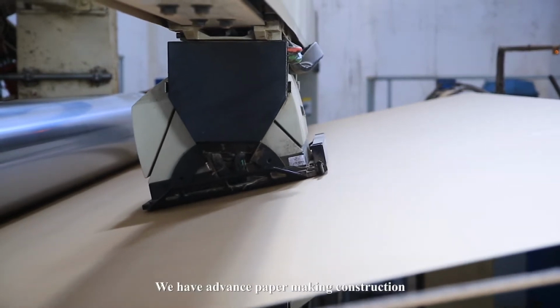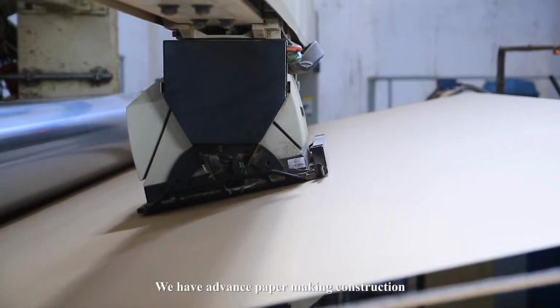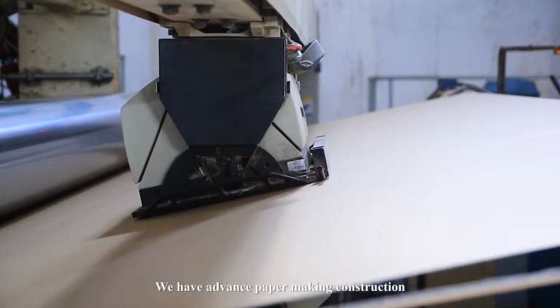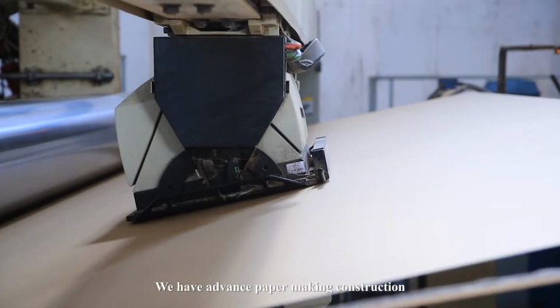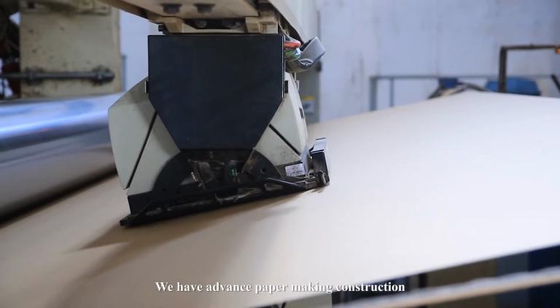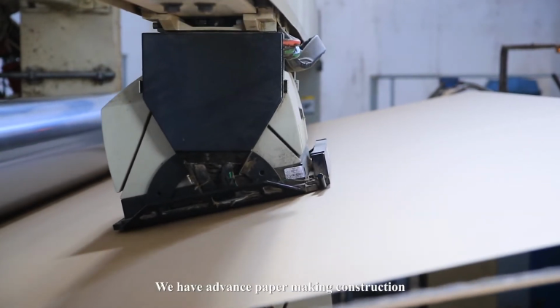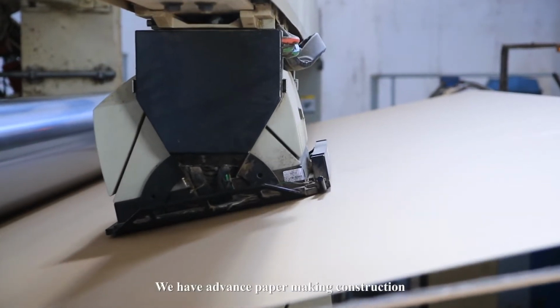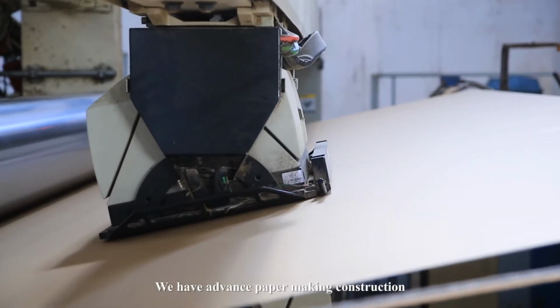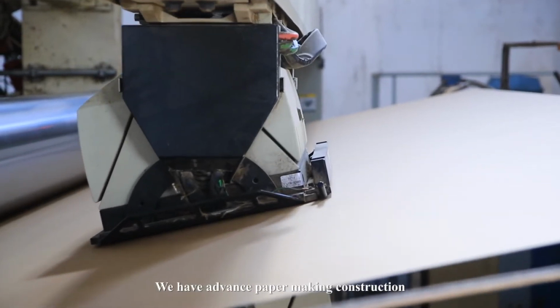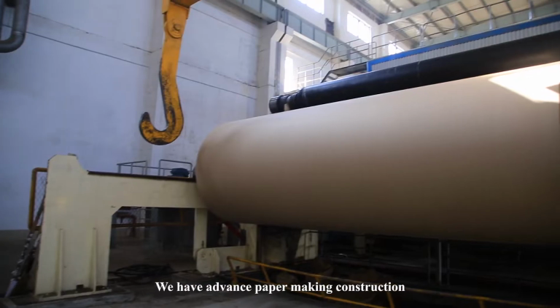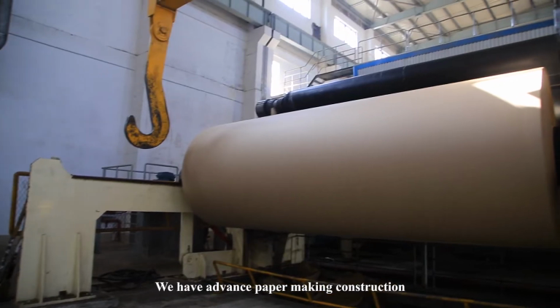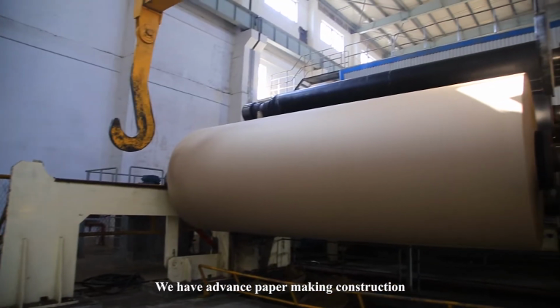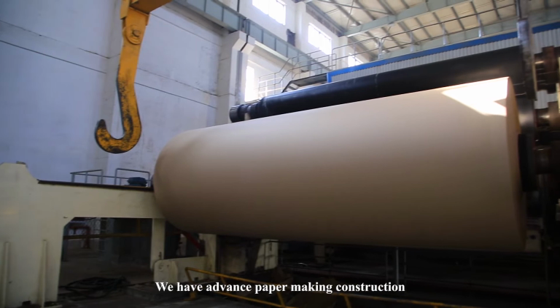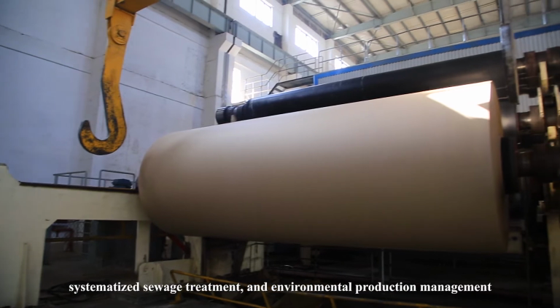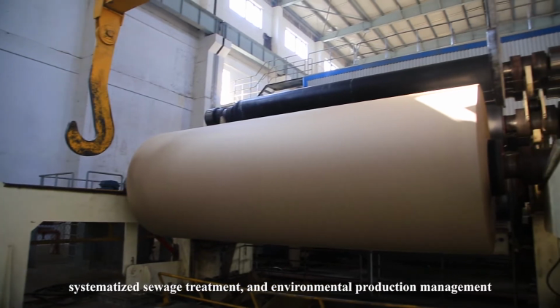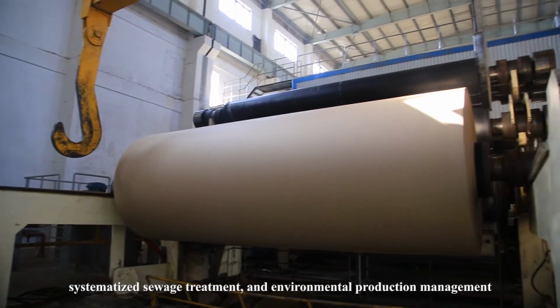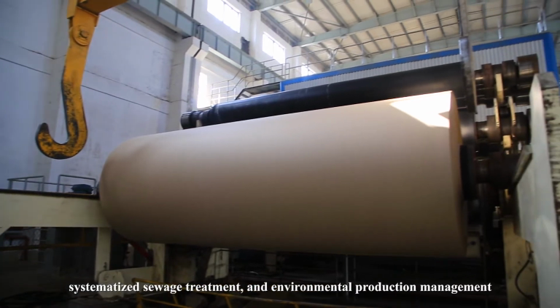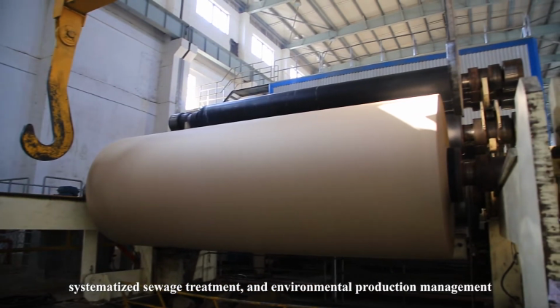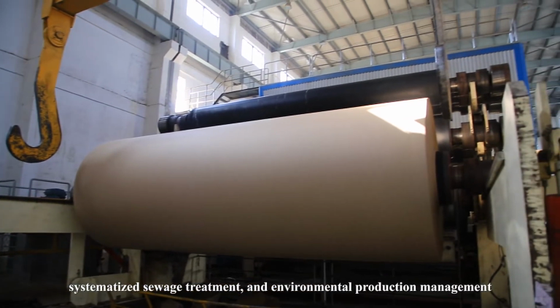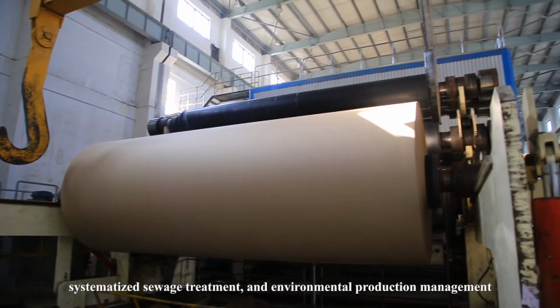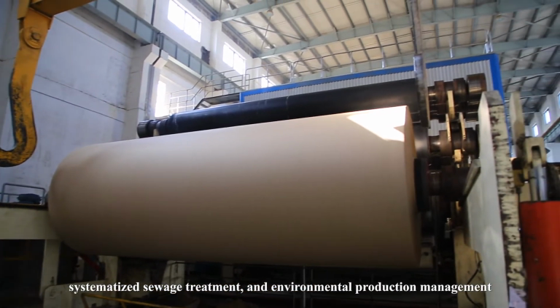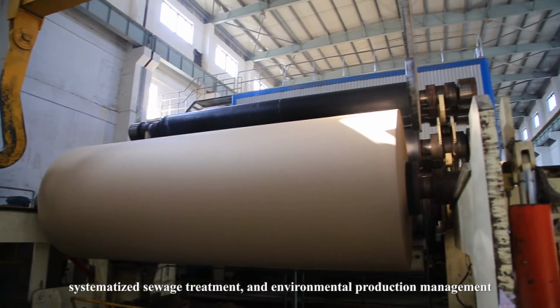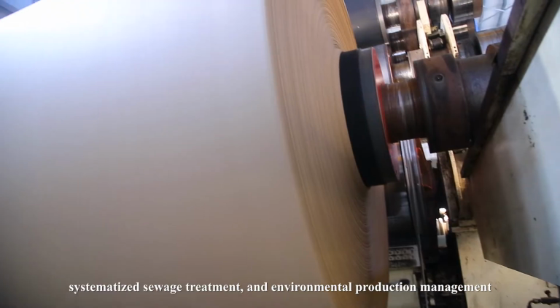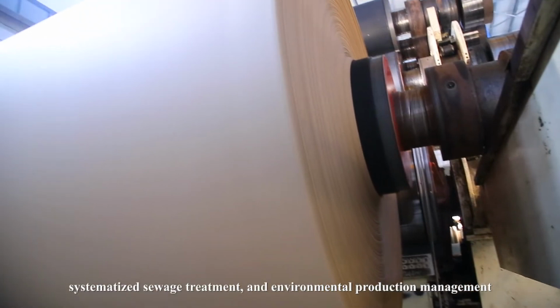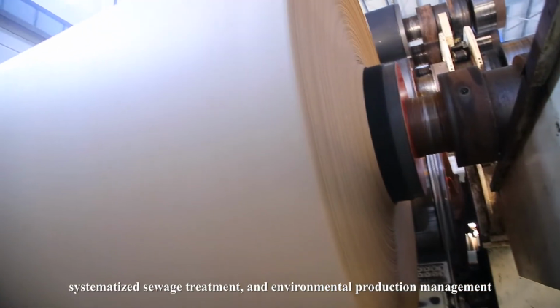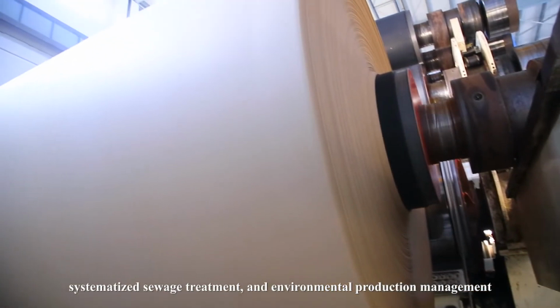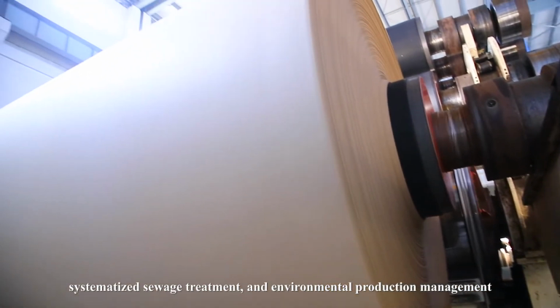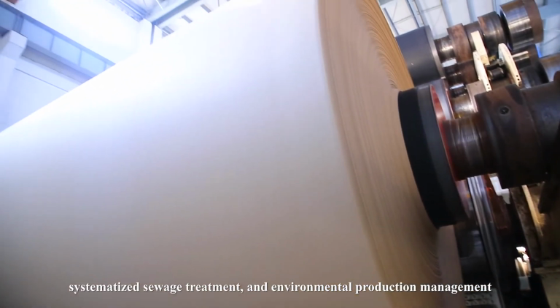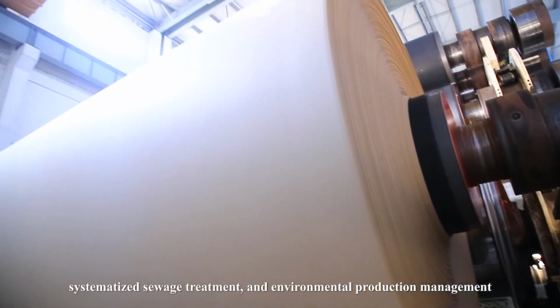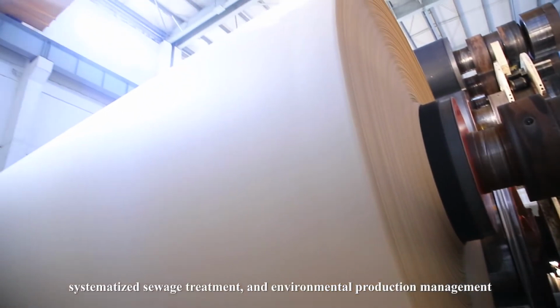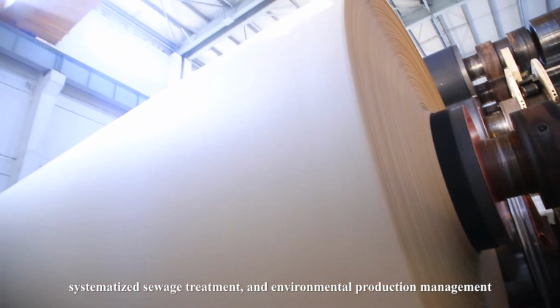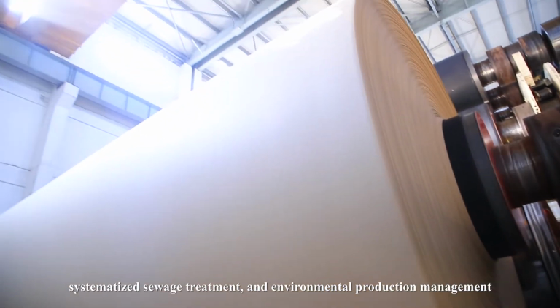We have advanced paper making construction, systematized sewage treatment, and environmental production management.